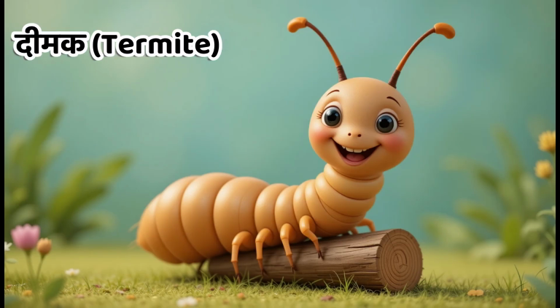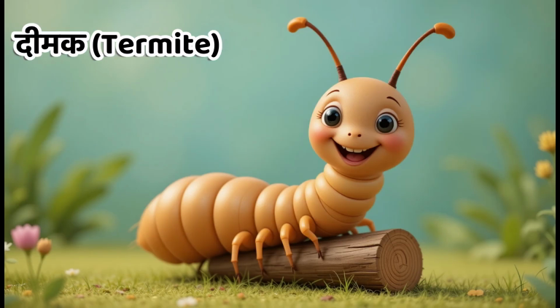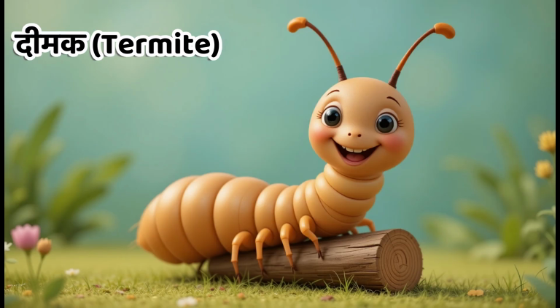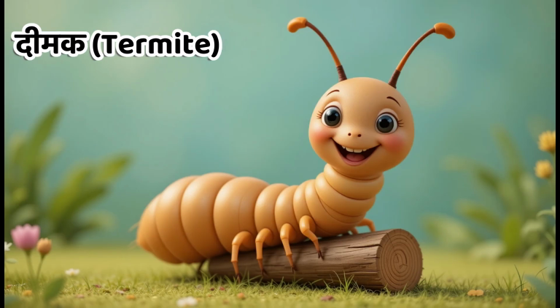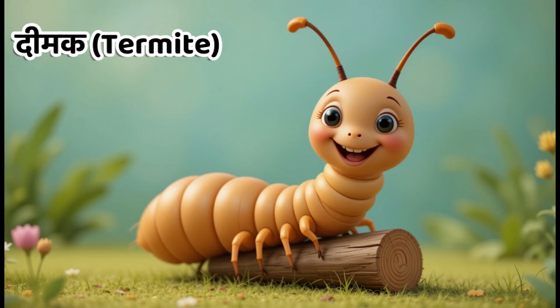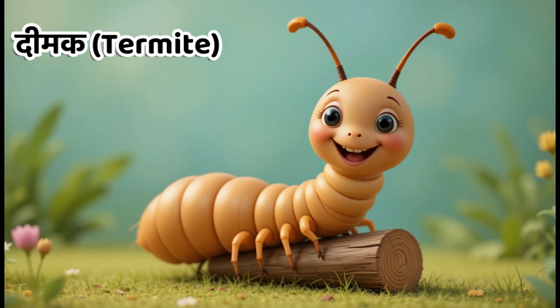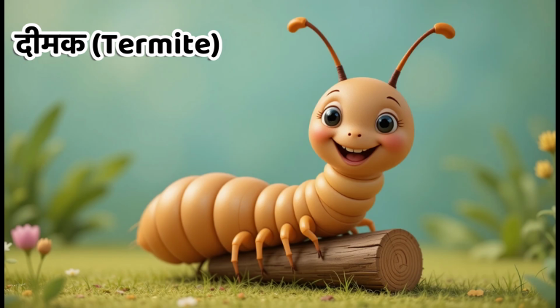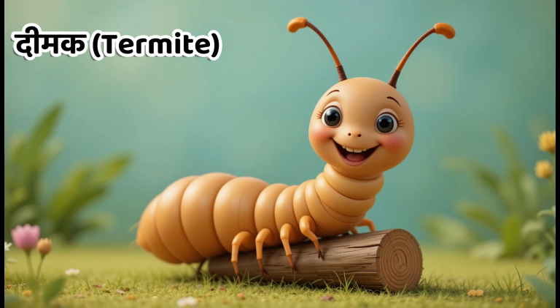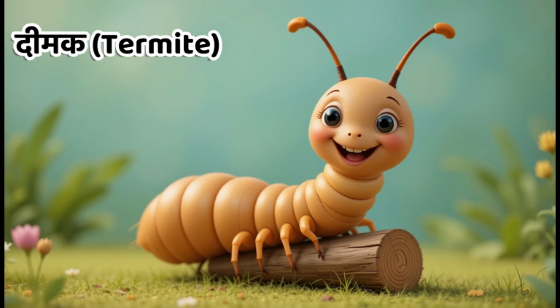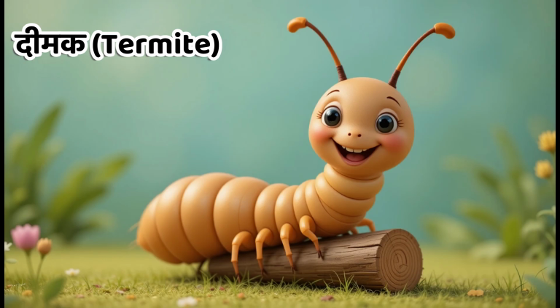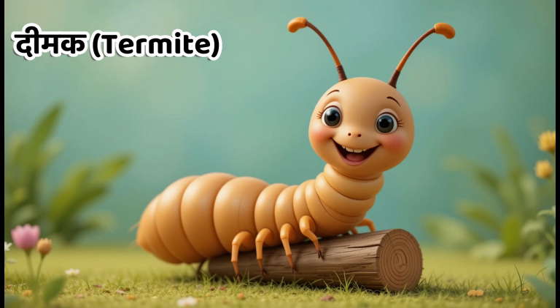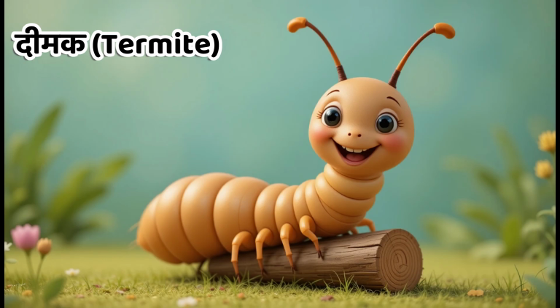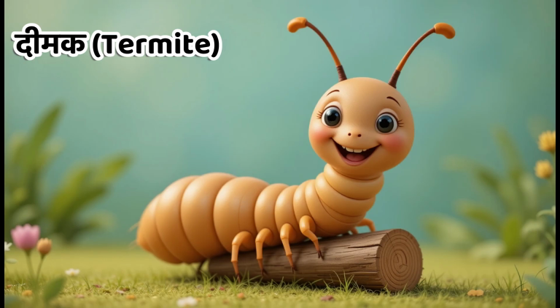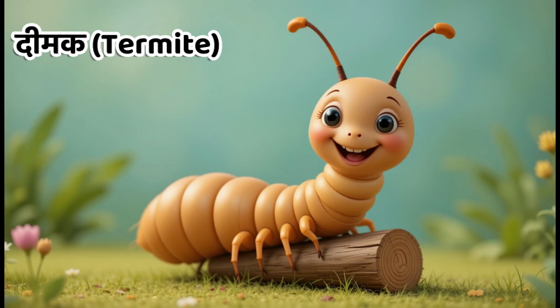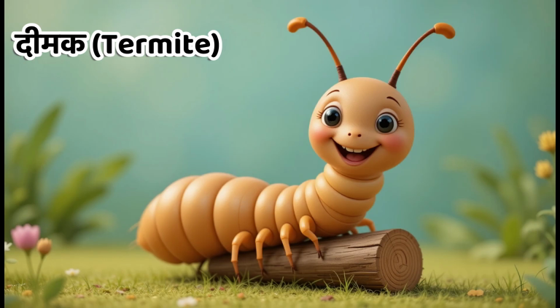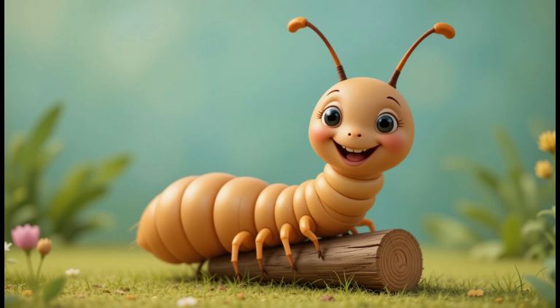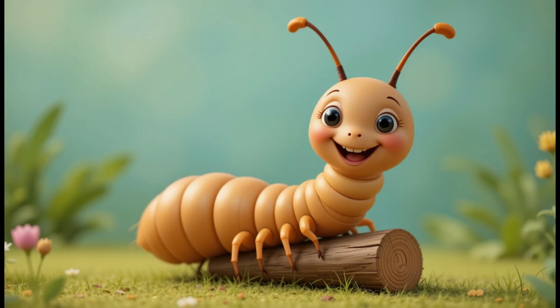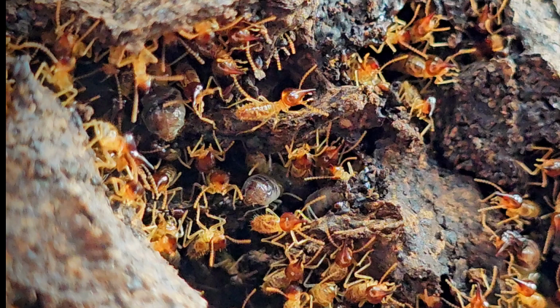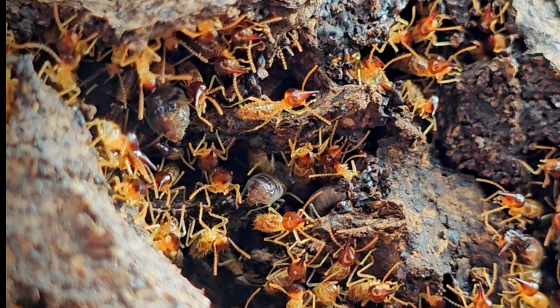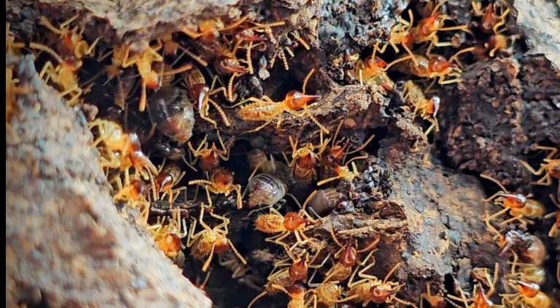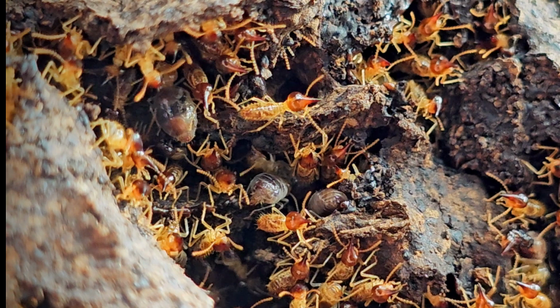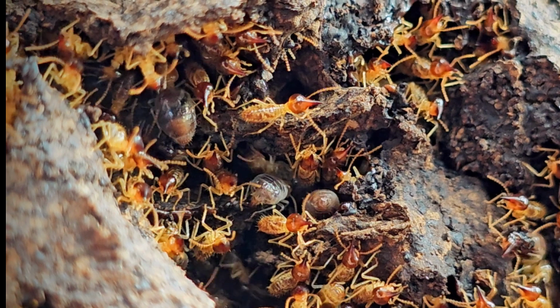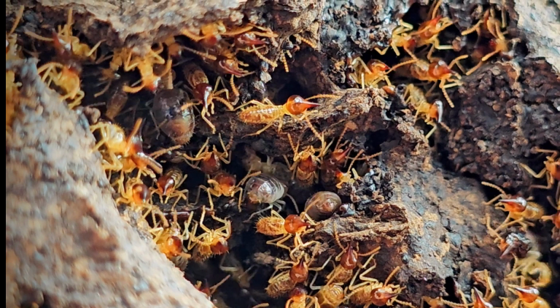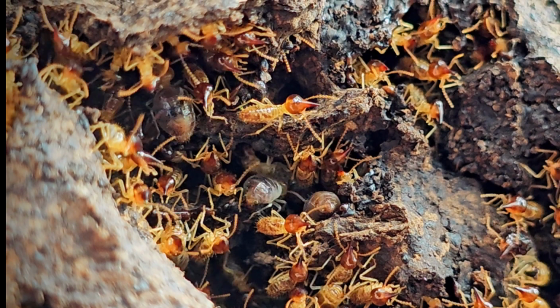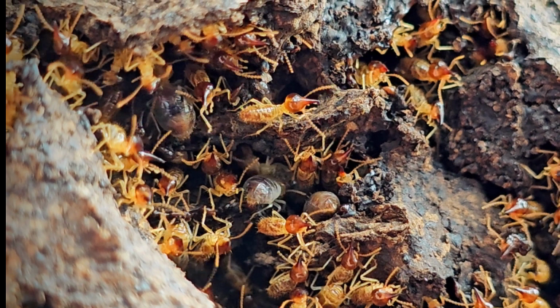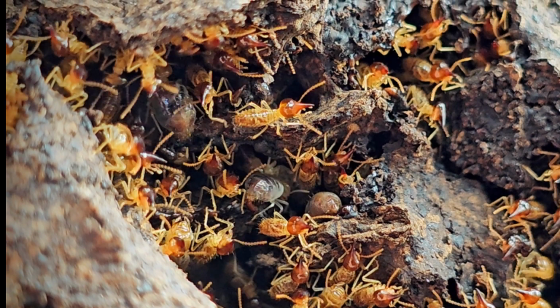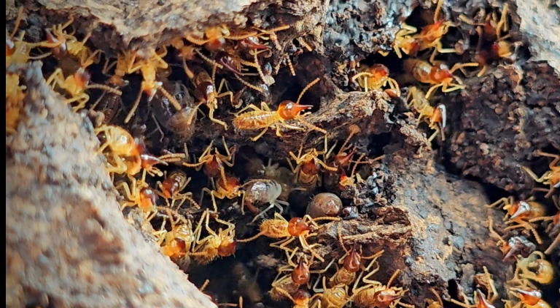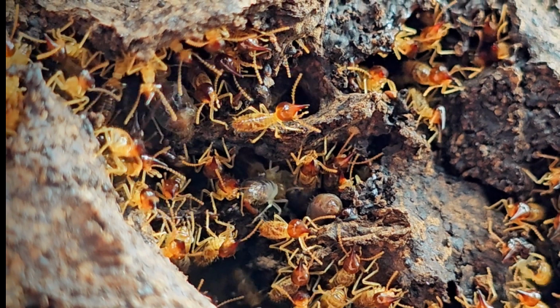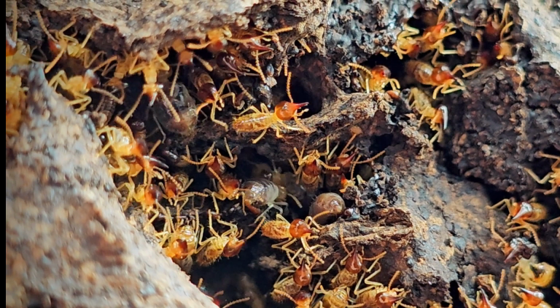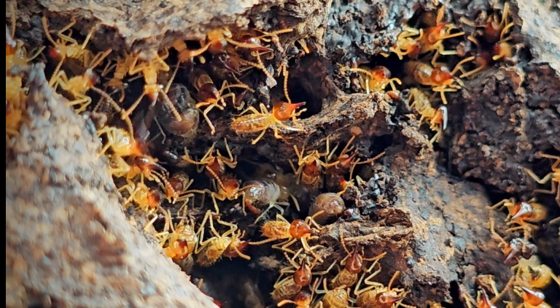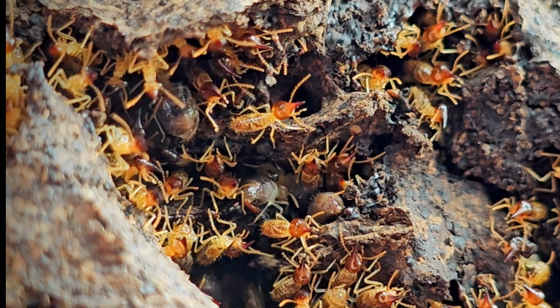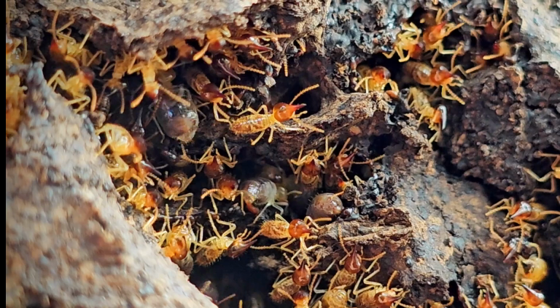Kids, this is termite. In Hindi, we call it Diemak. Termites eat wood and damage furniture.